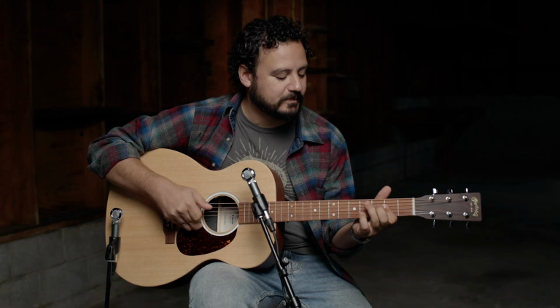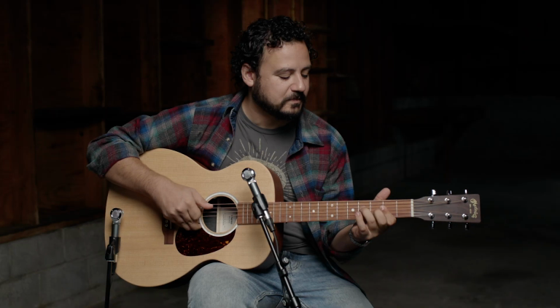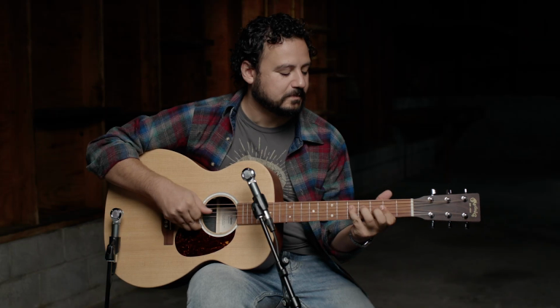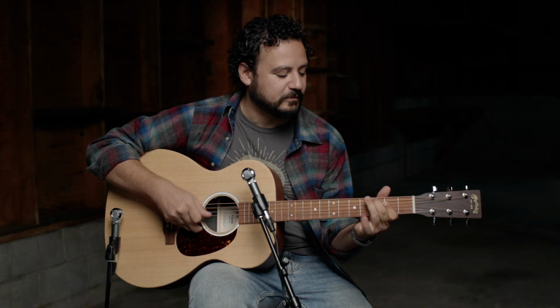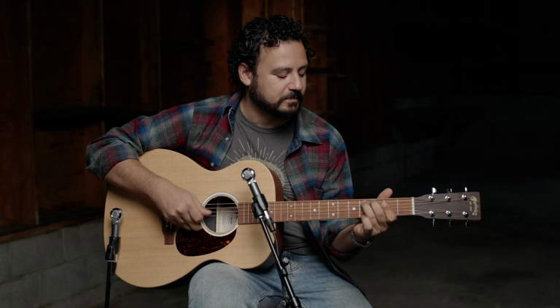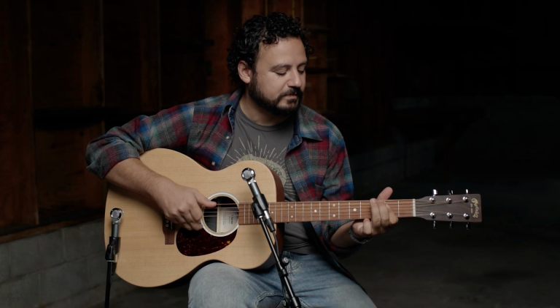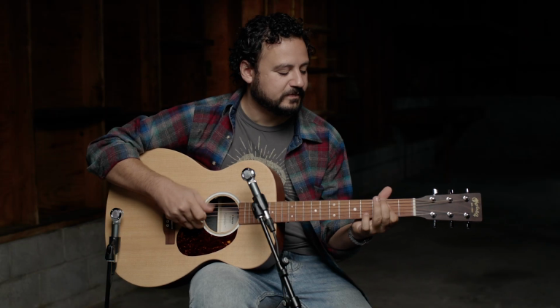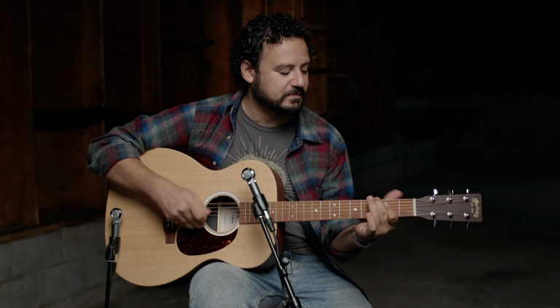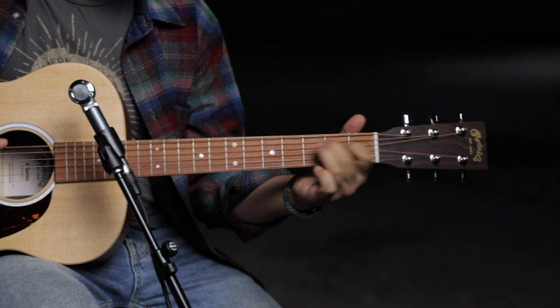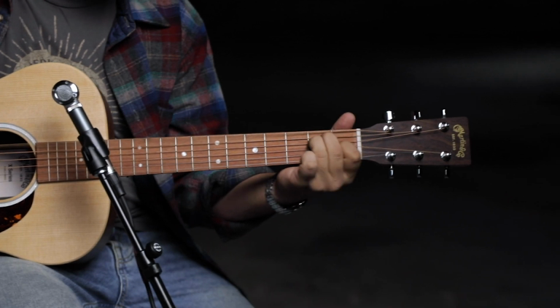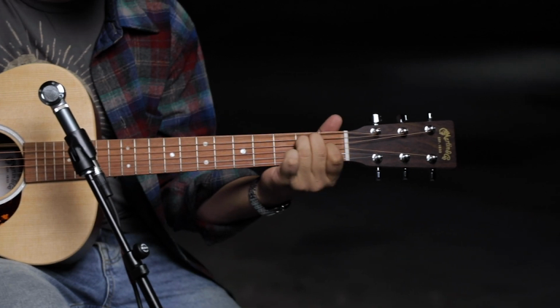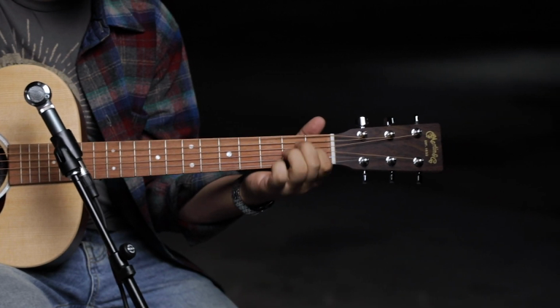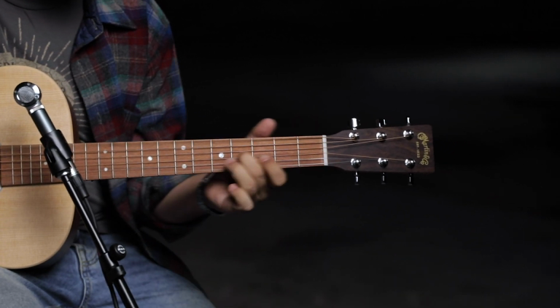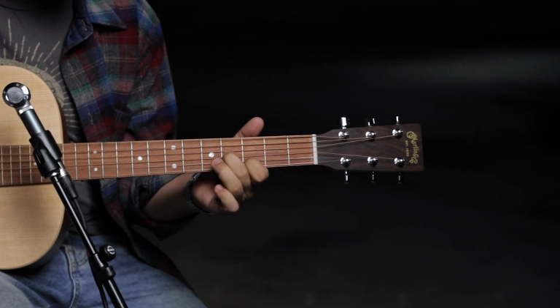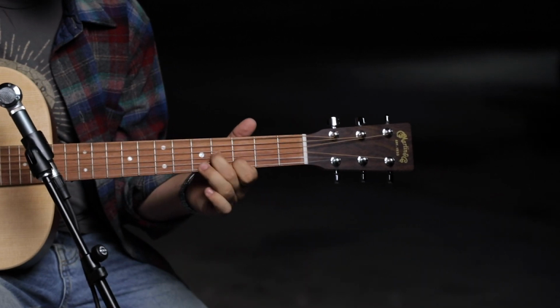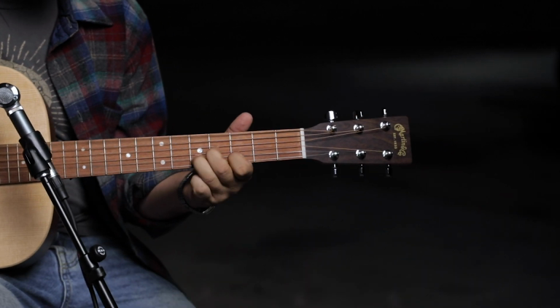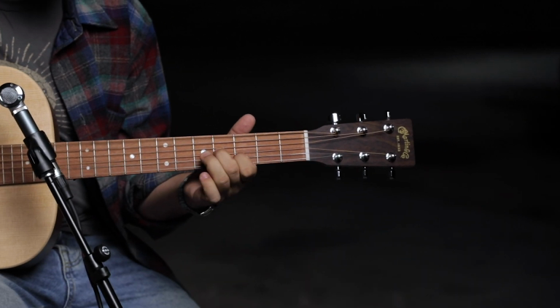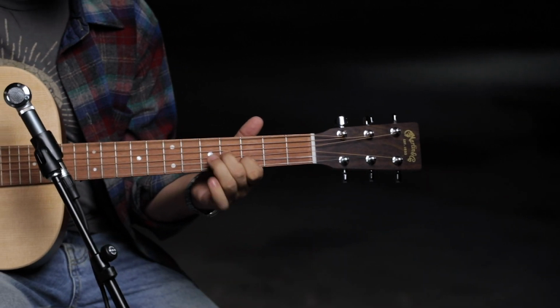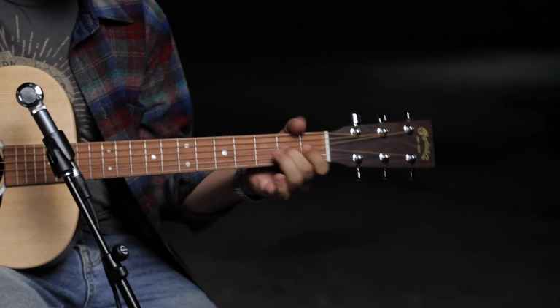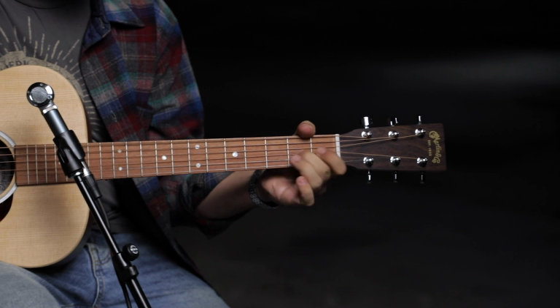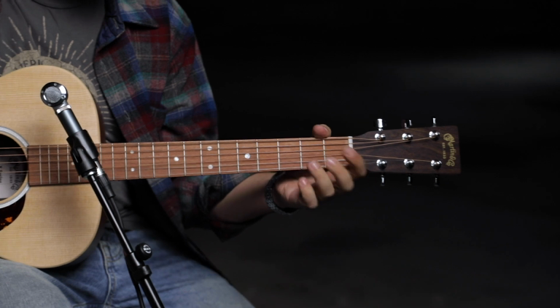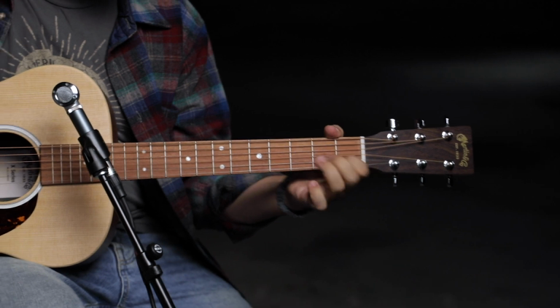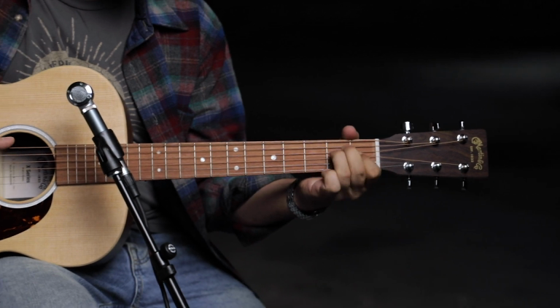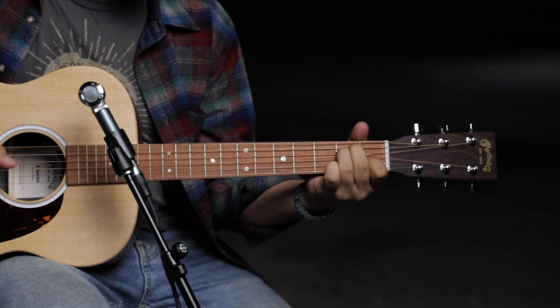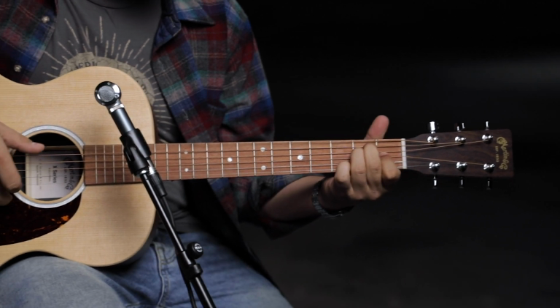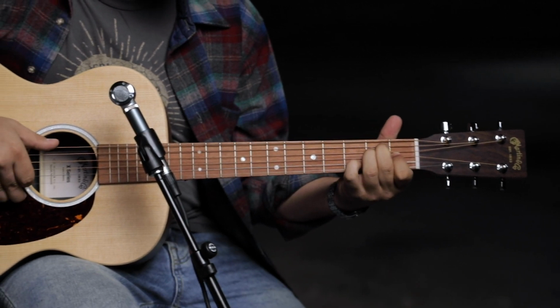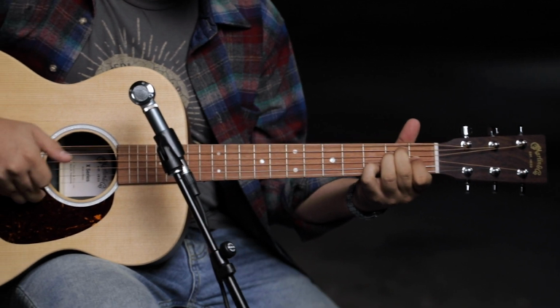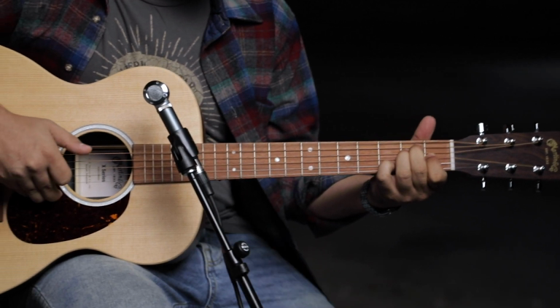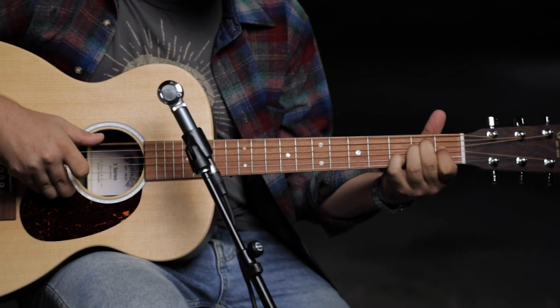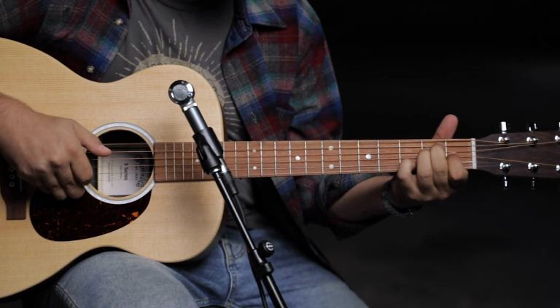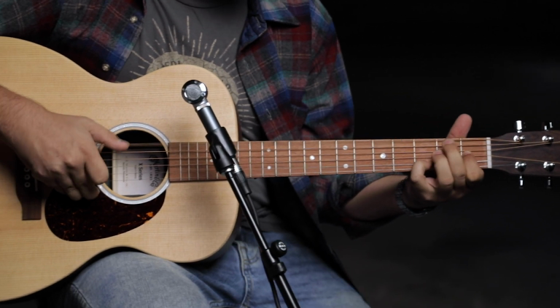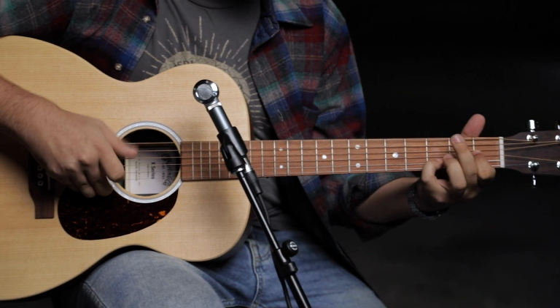Because of the shorter scale length, the string tension feels a little bit slinkier, and is a little bit easier to play, especially for folks with smaller hands.